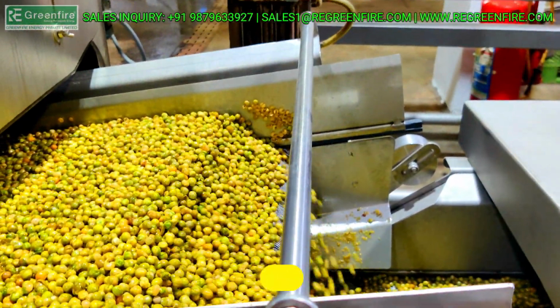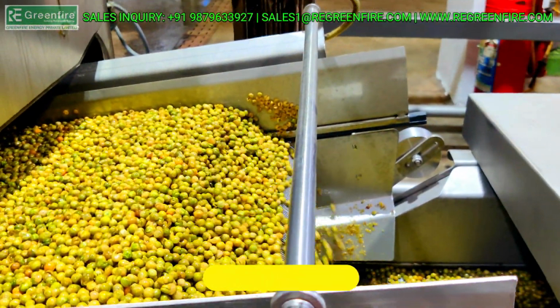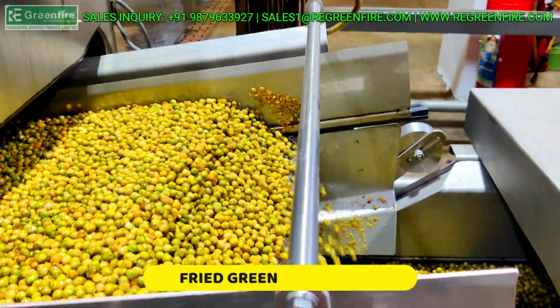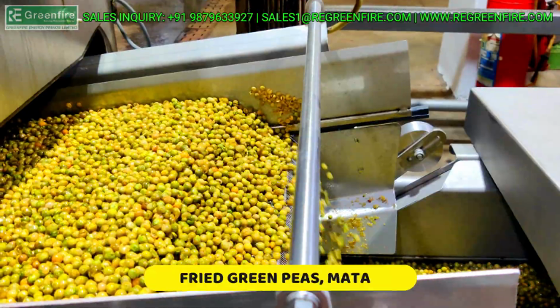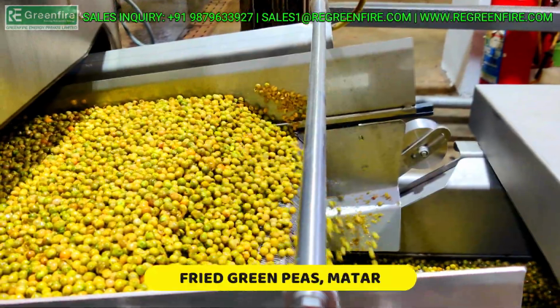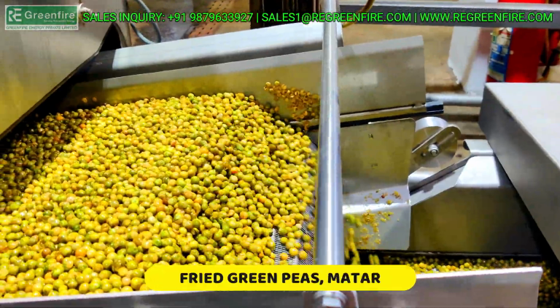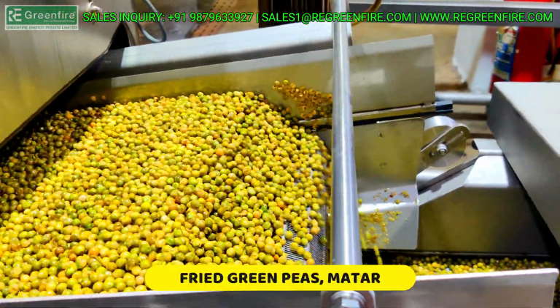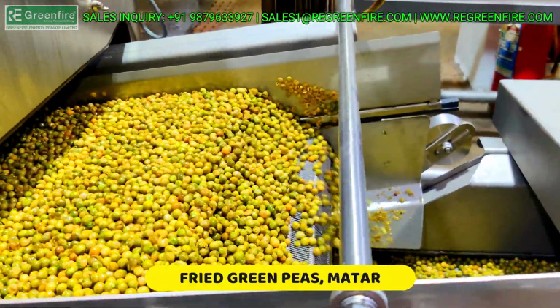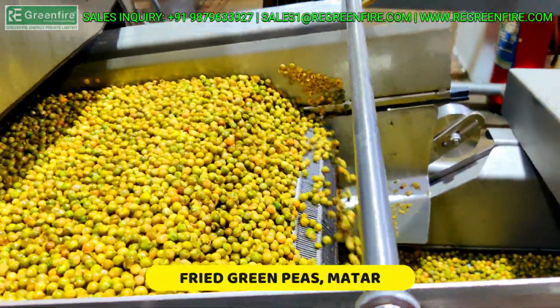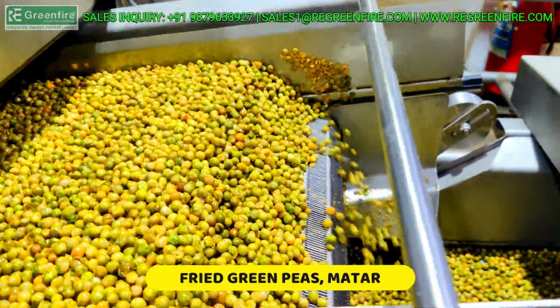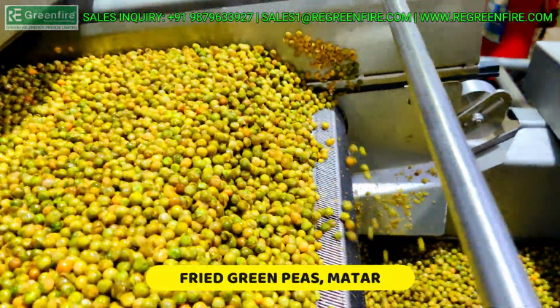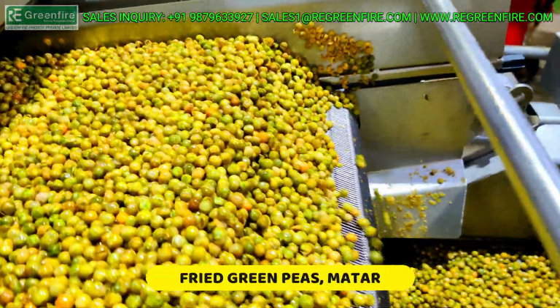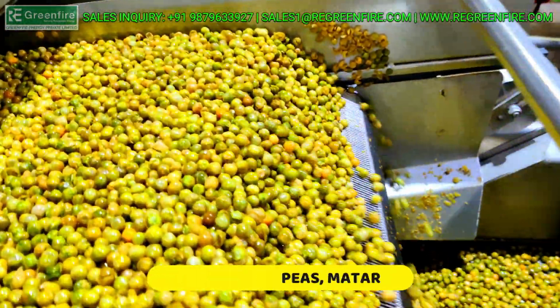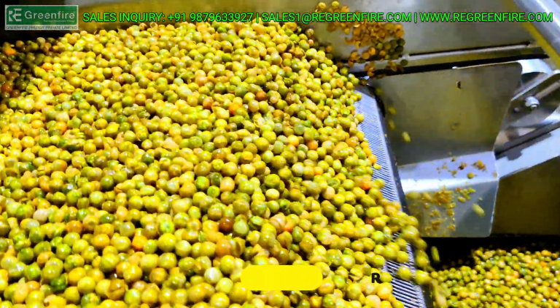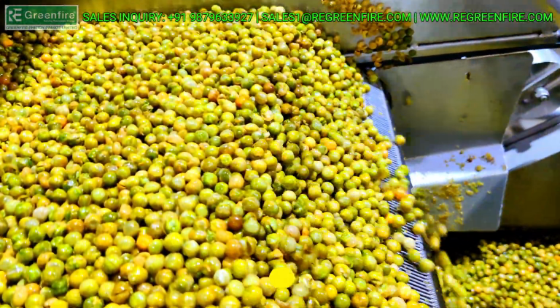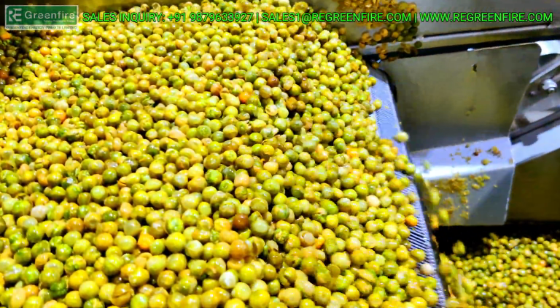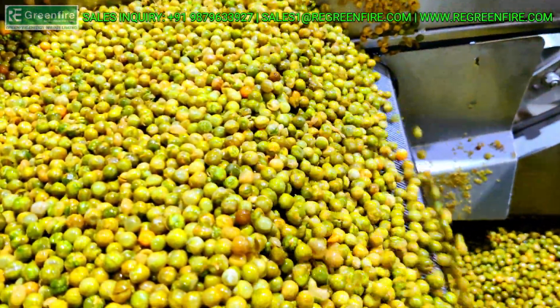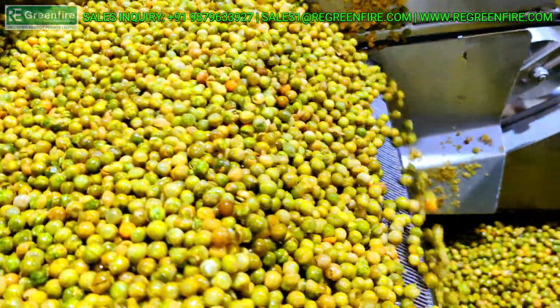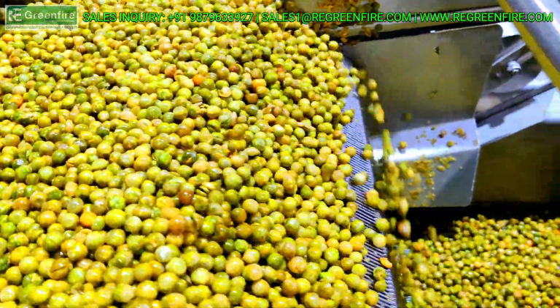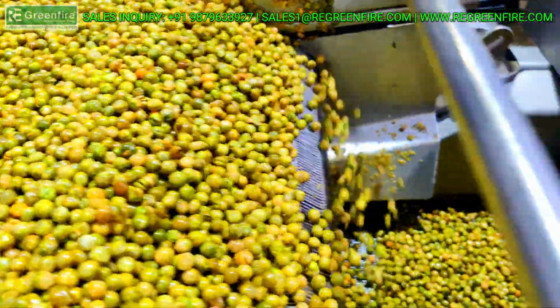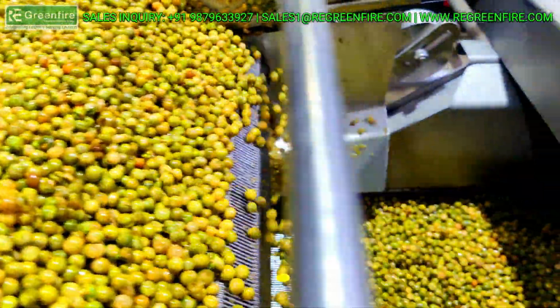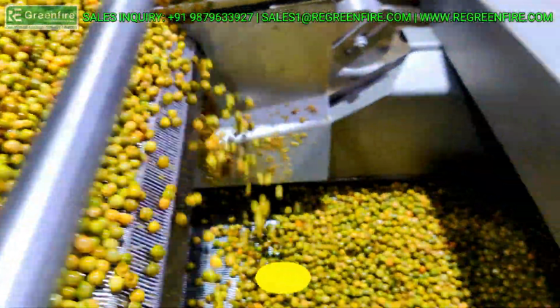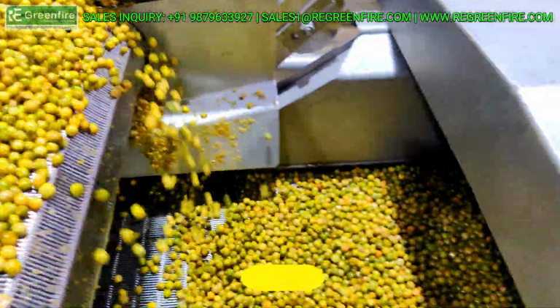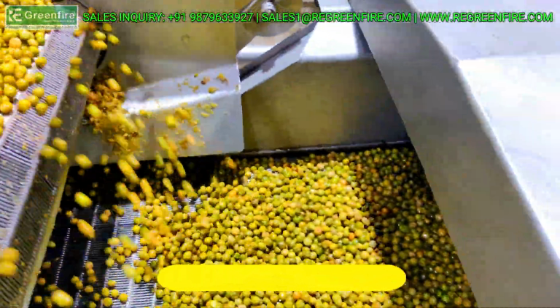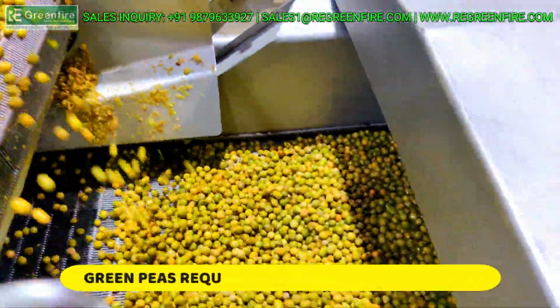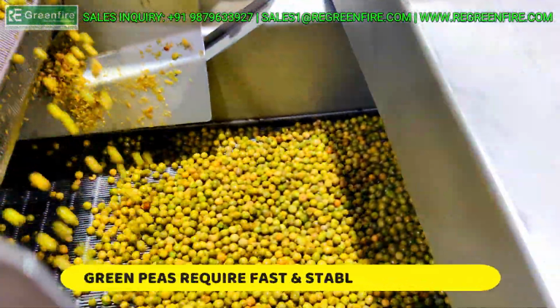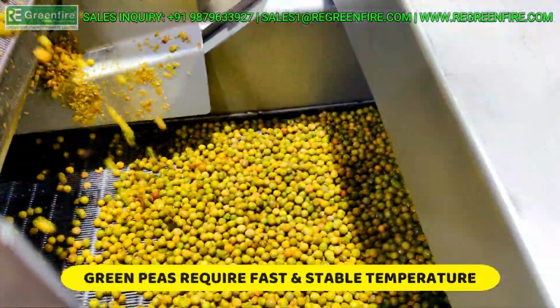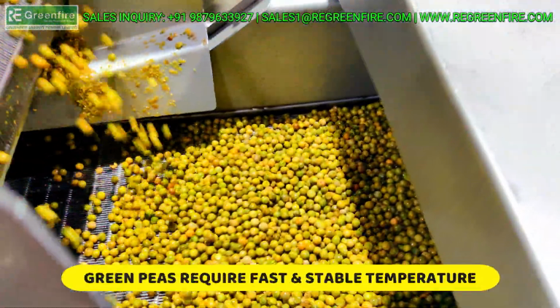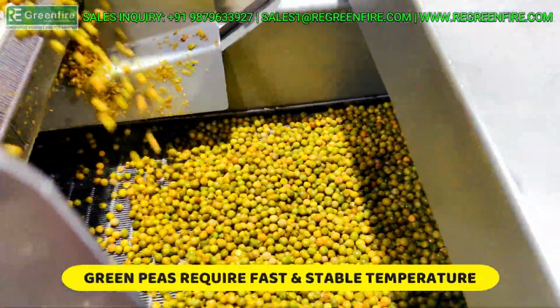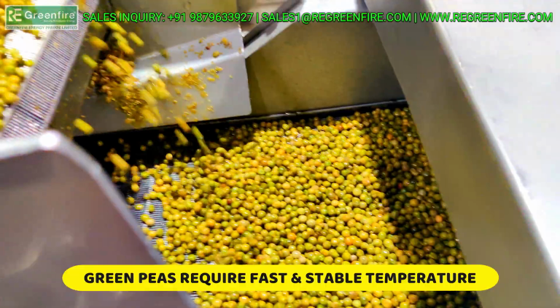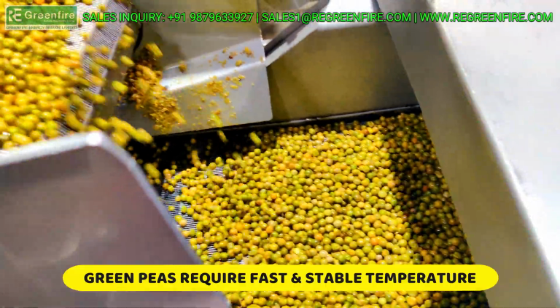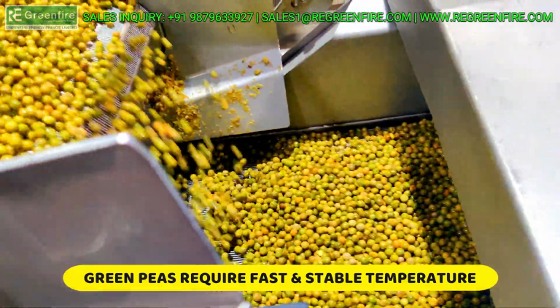Superfast Production Rate with Greenfire Multi-Fuel Burner. Zero Maintenance with Long Life.